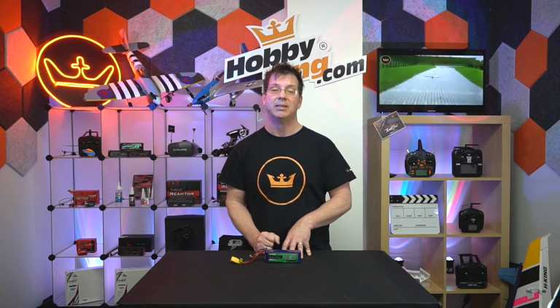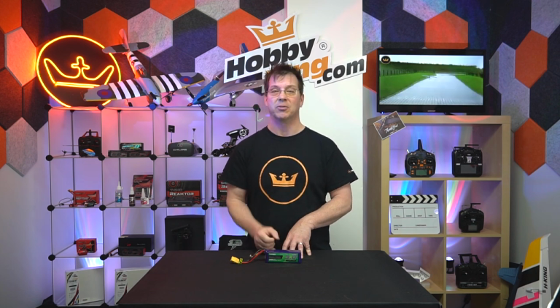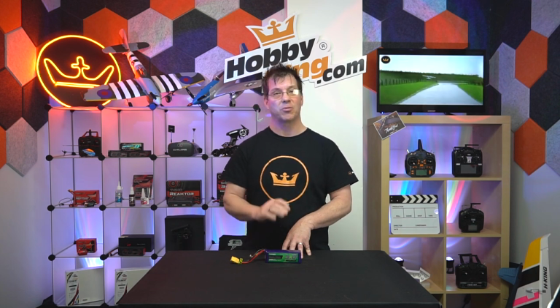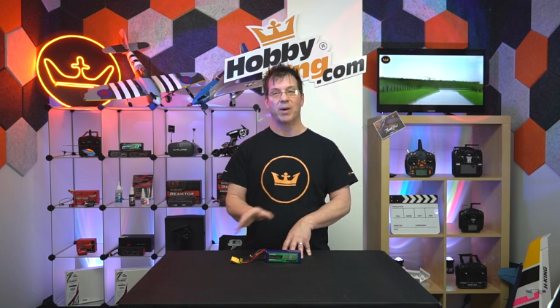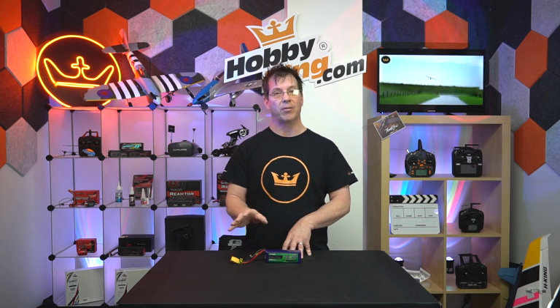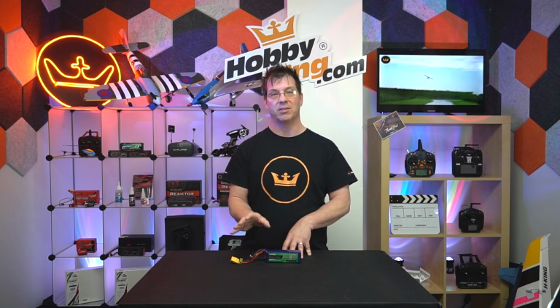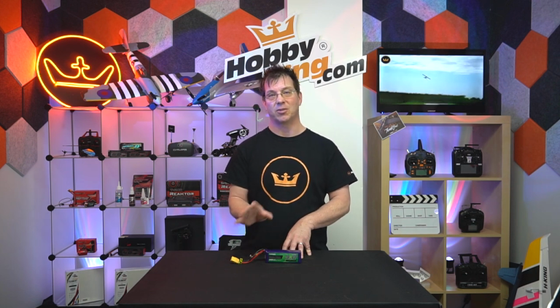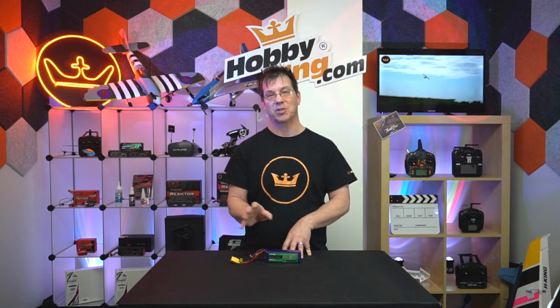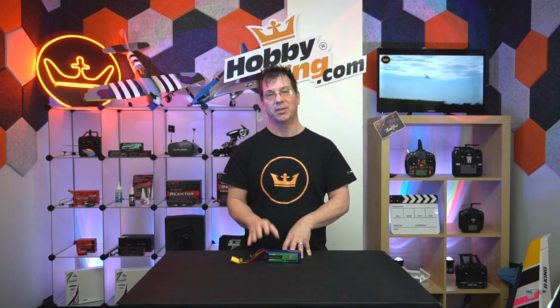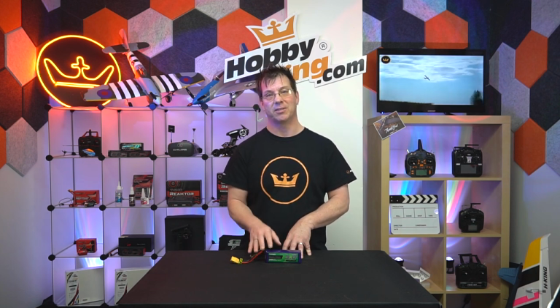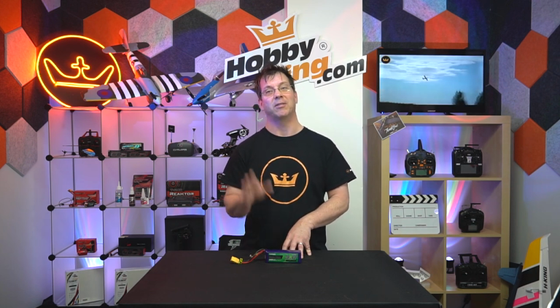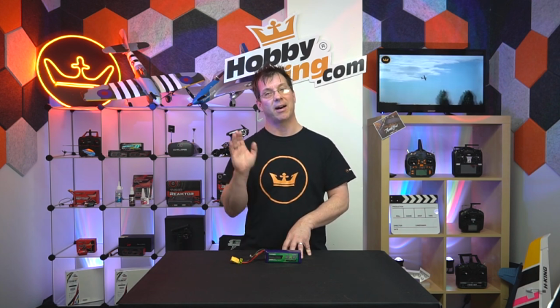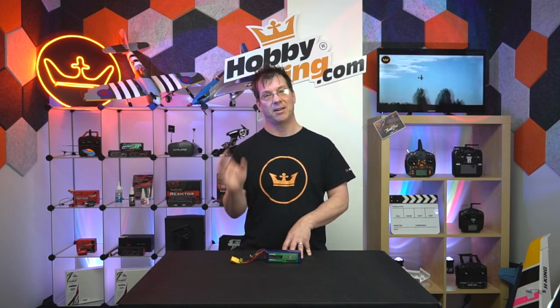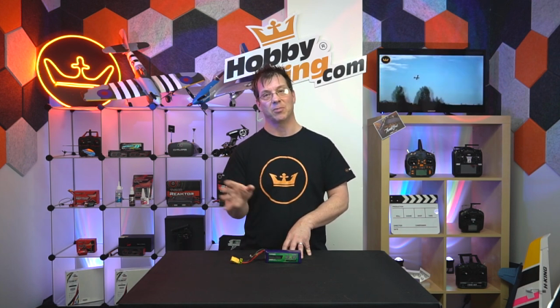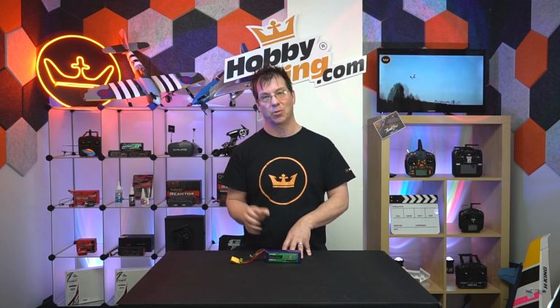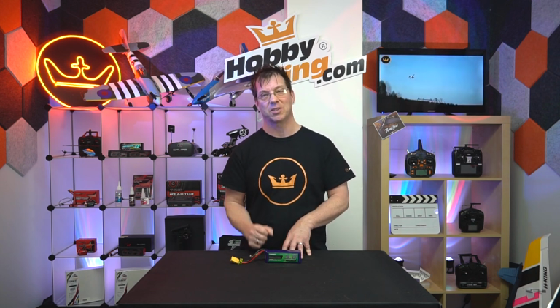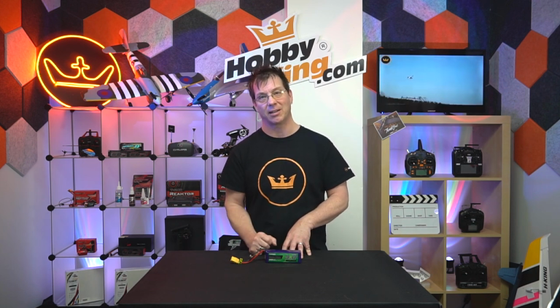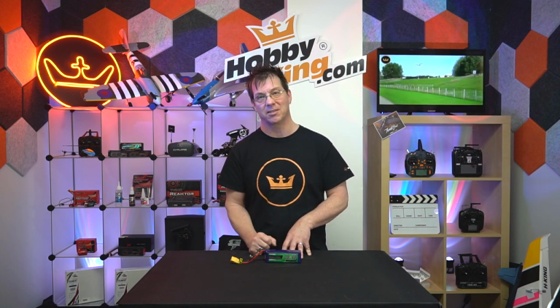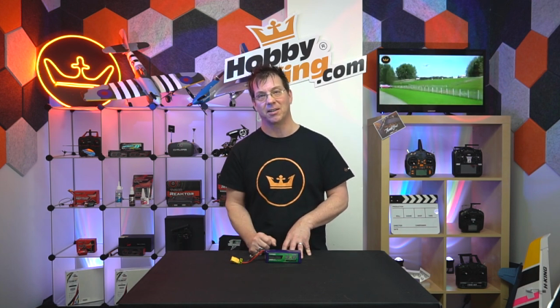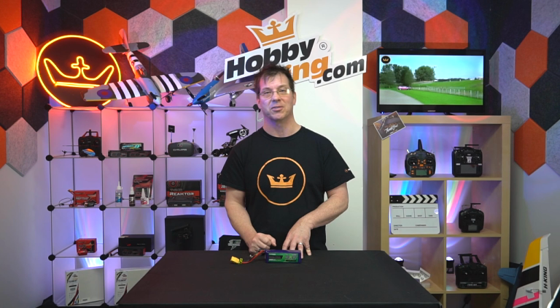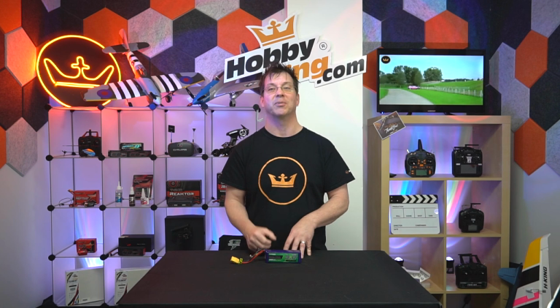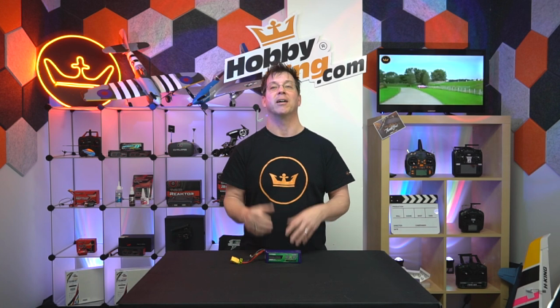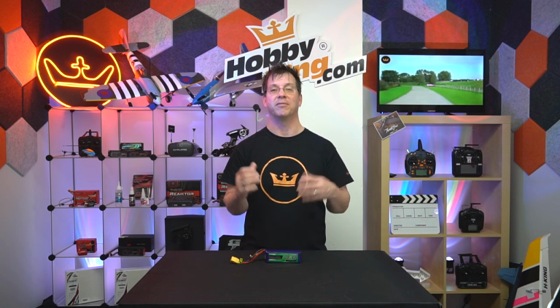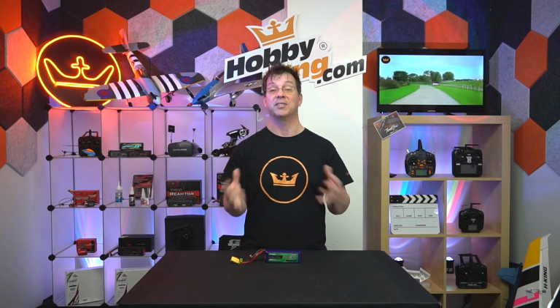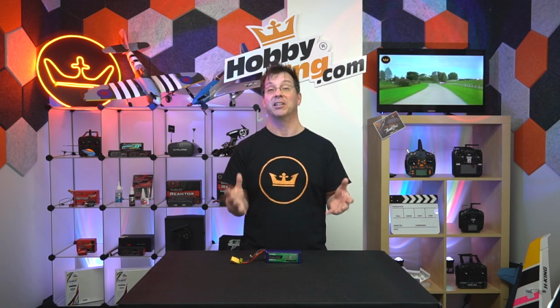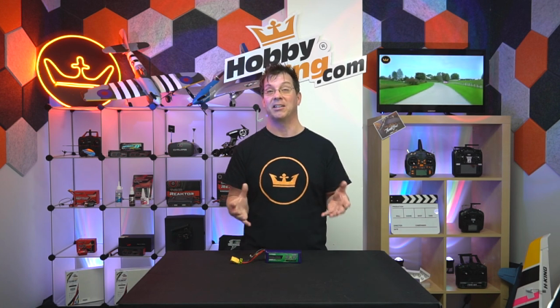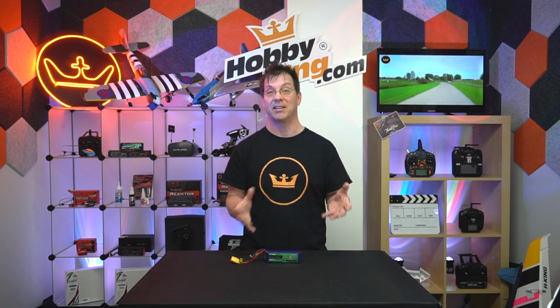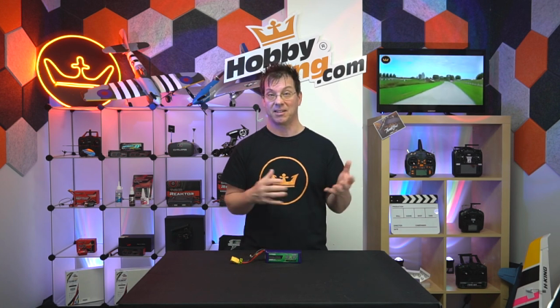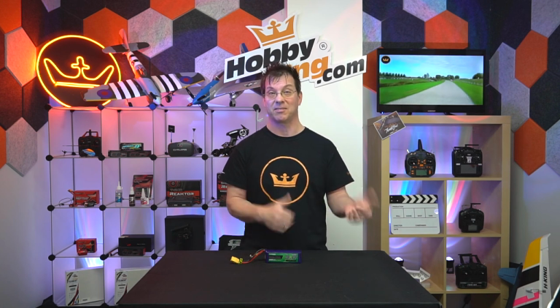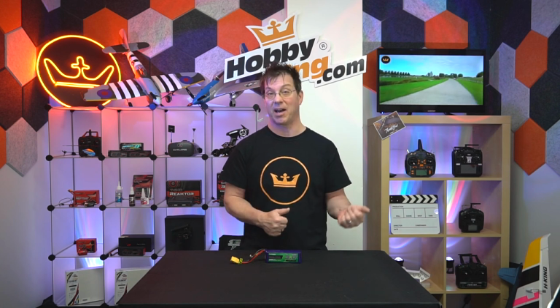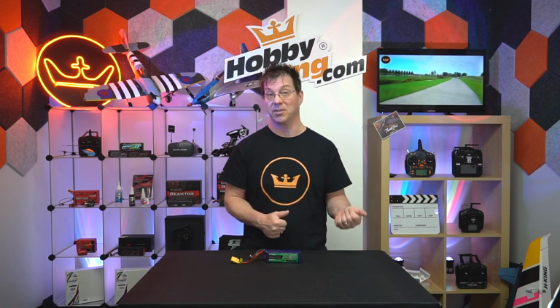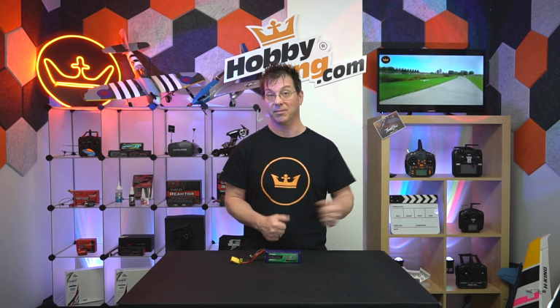Don't just throw batteries in the trash. You've got to take them to a recycling center or some kind of facility that accepts batteries.